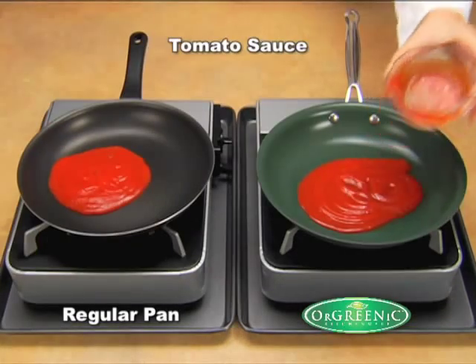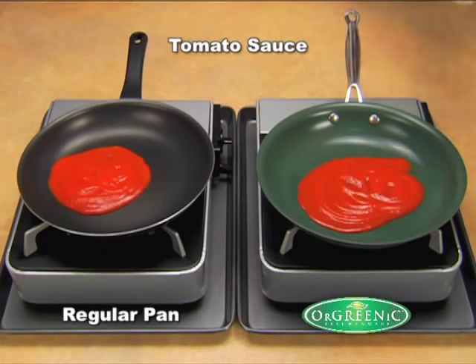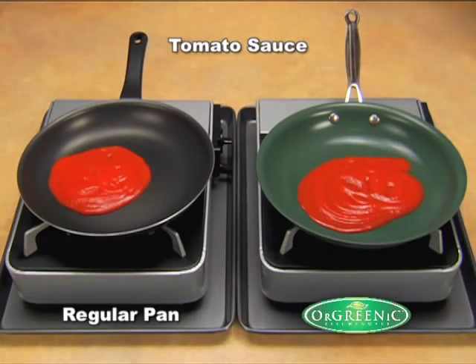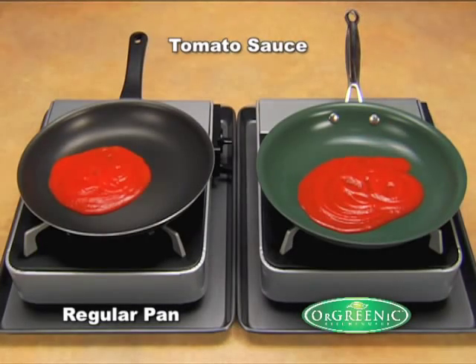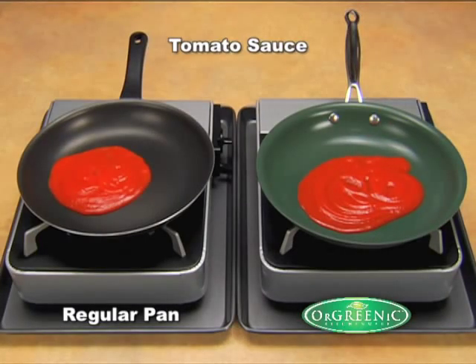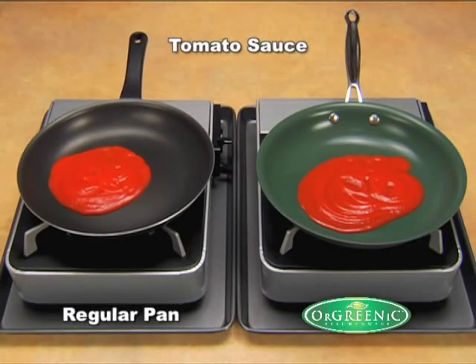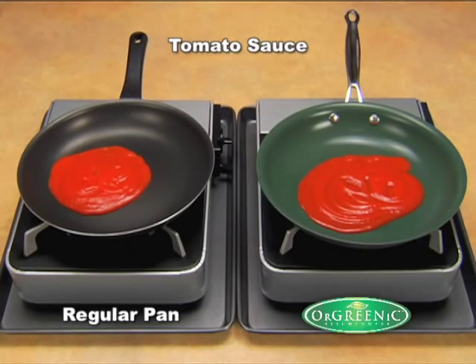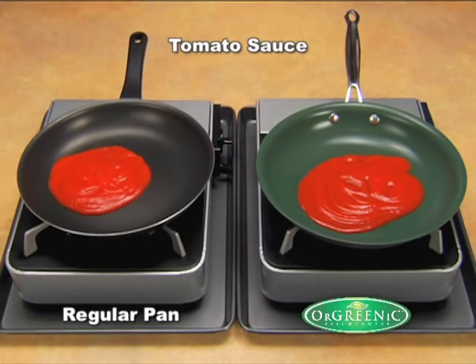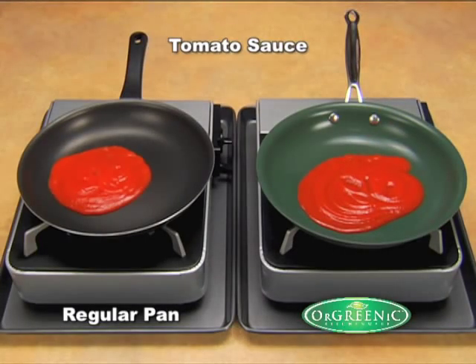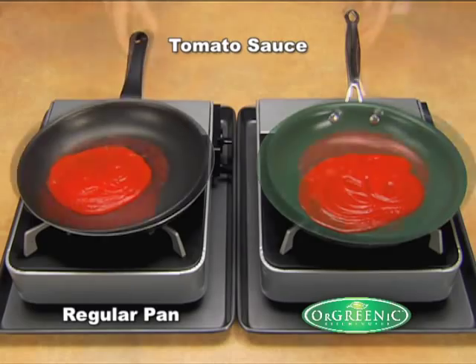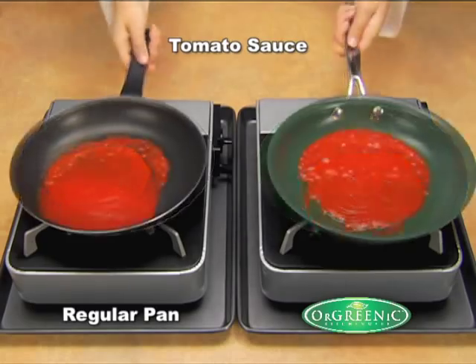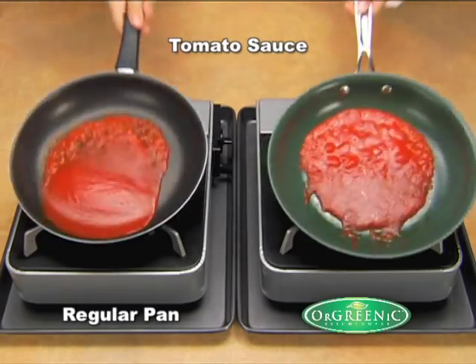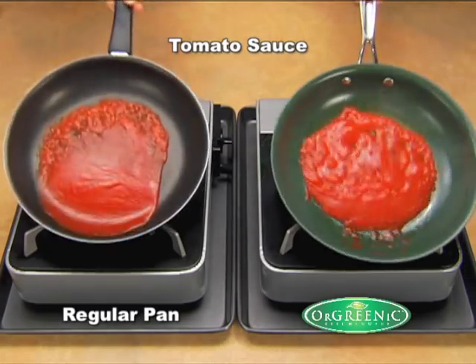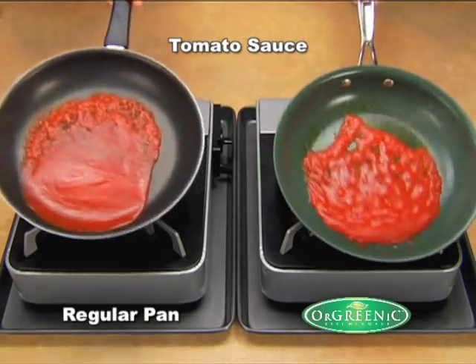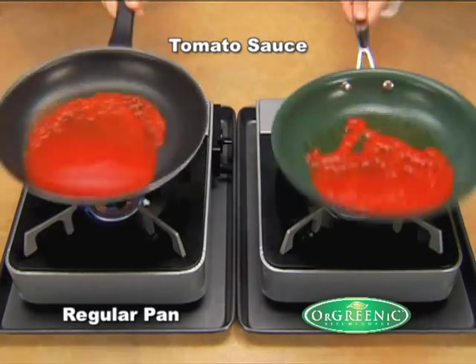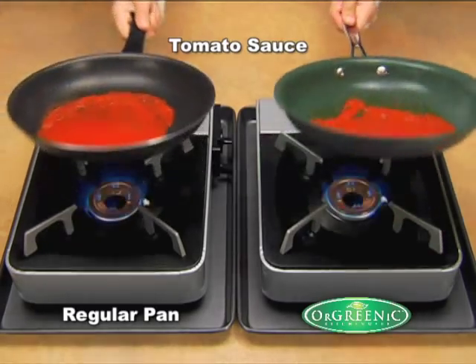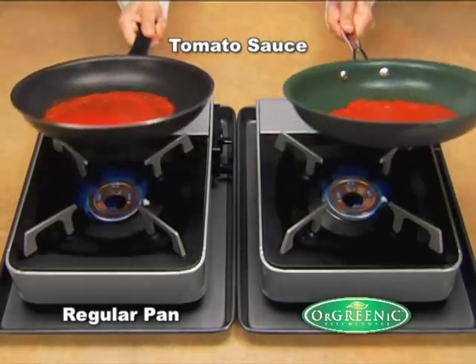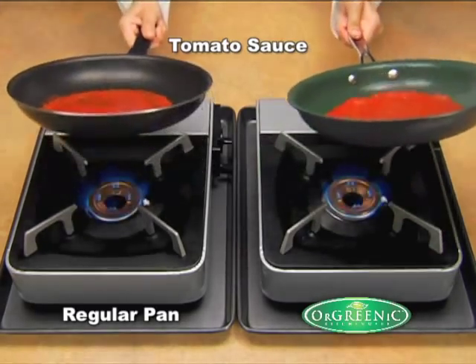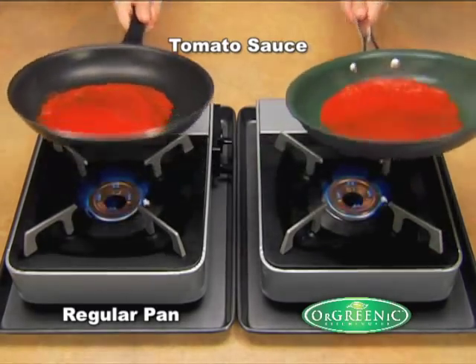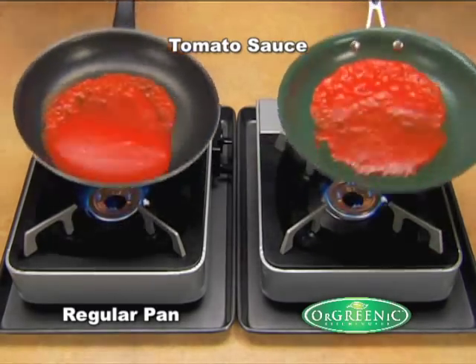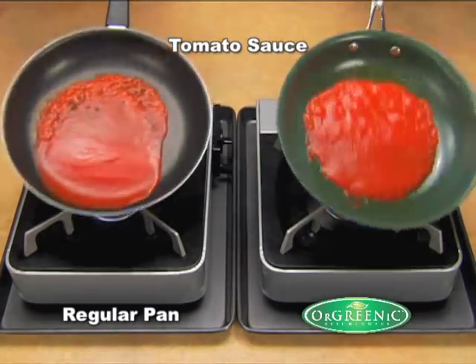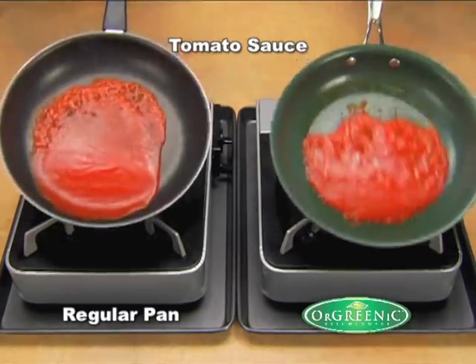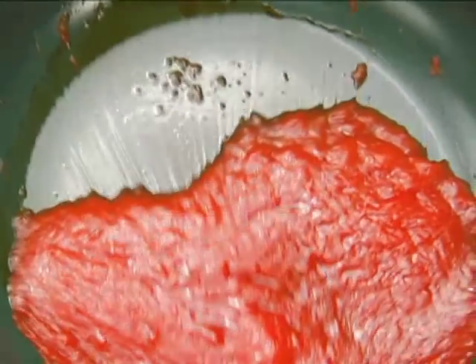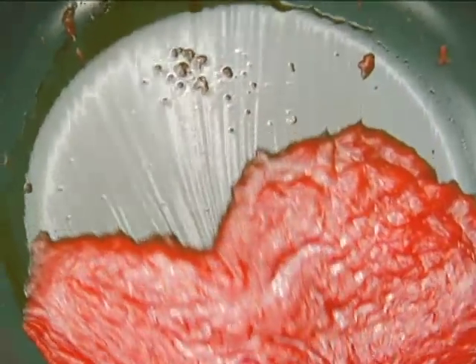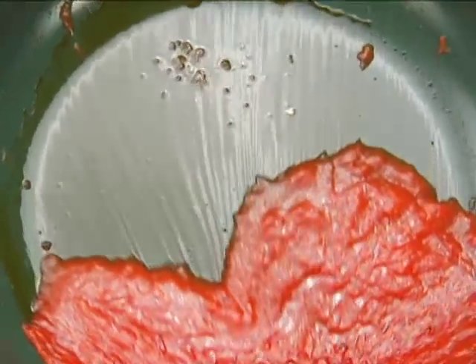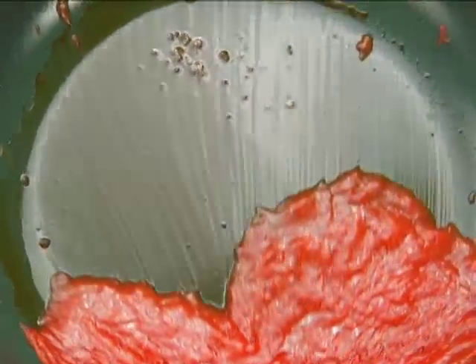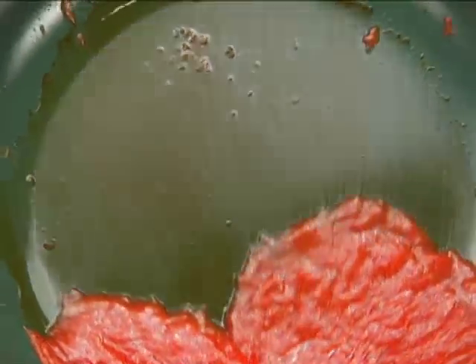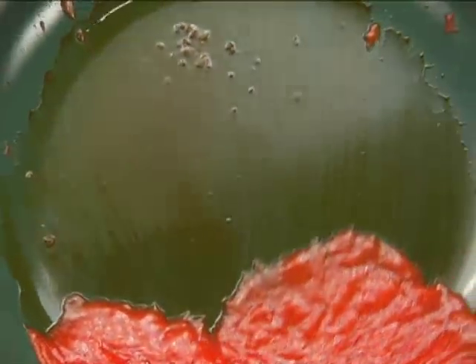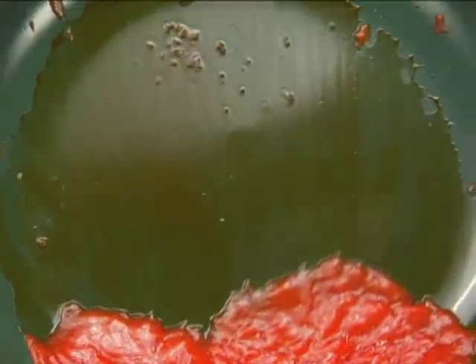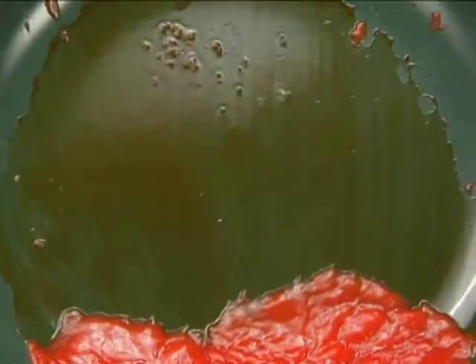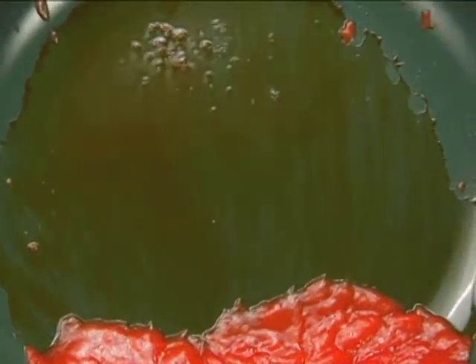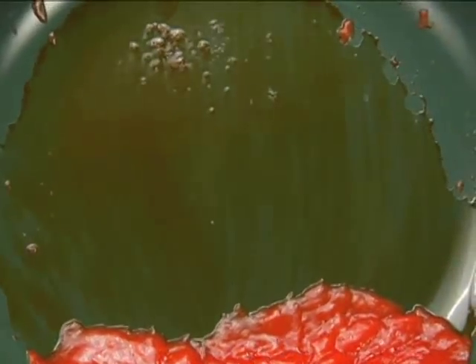Burnt sauce will ruin a pan. But watch — this tomato sauce slides right across the superior non-stick surface.